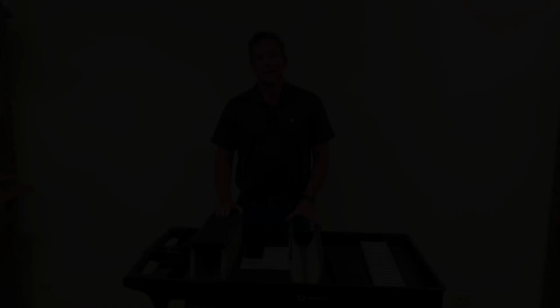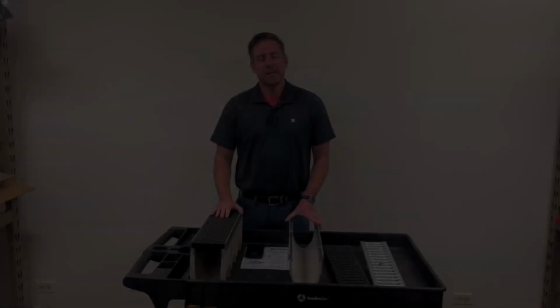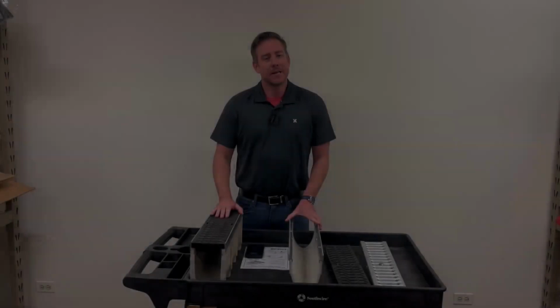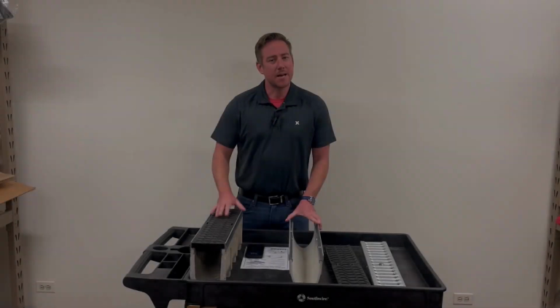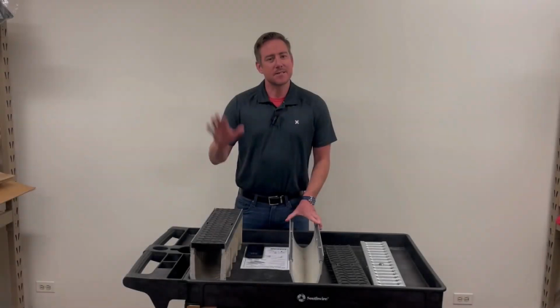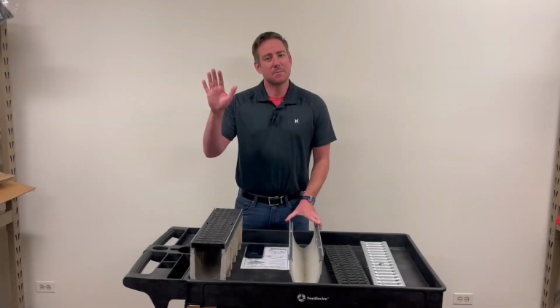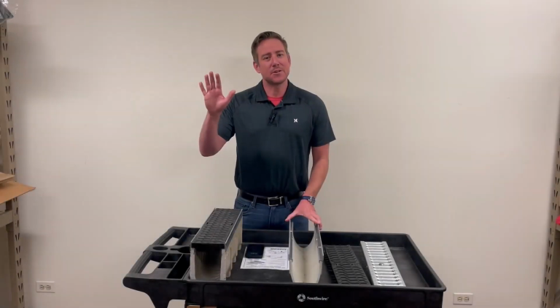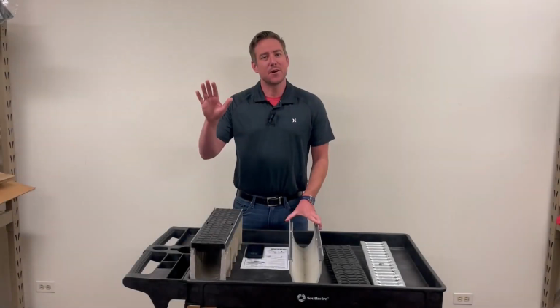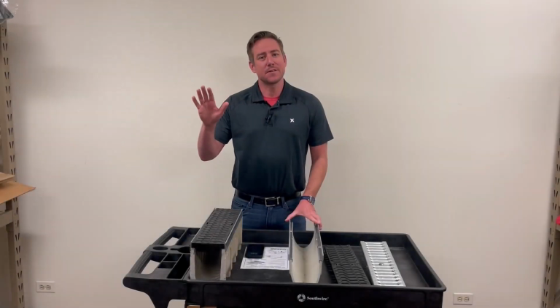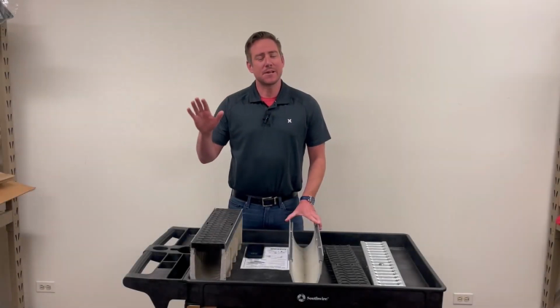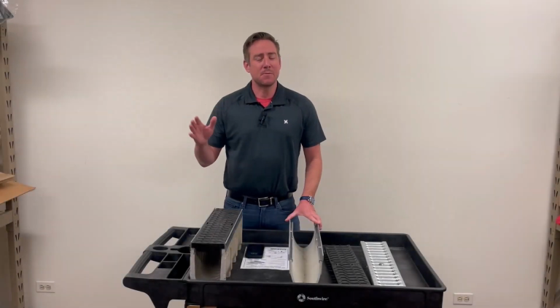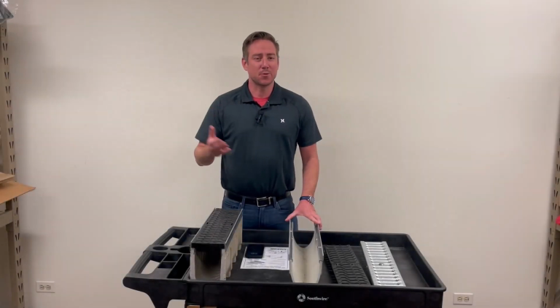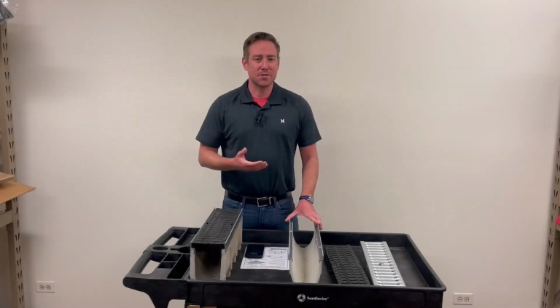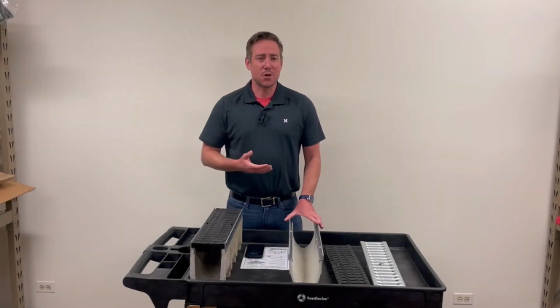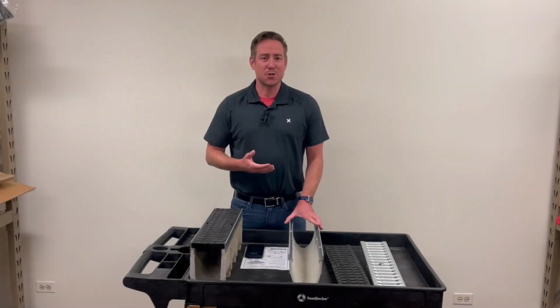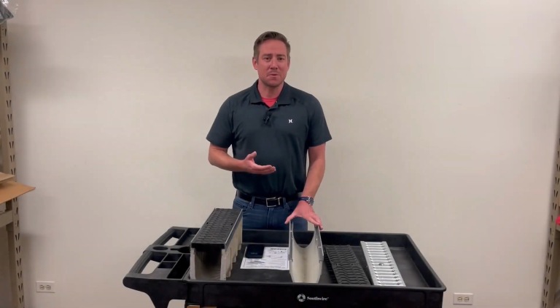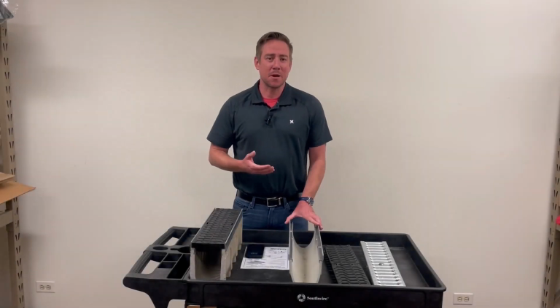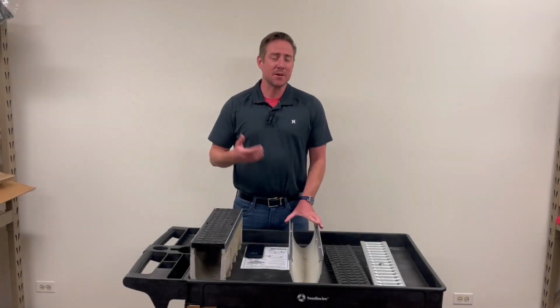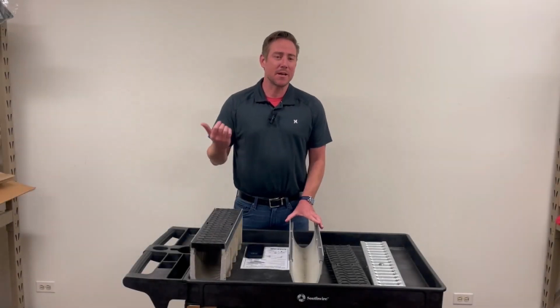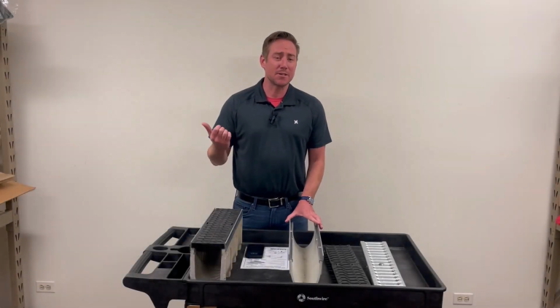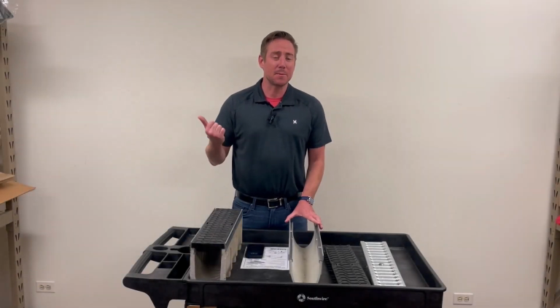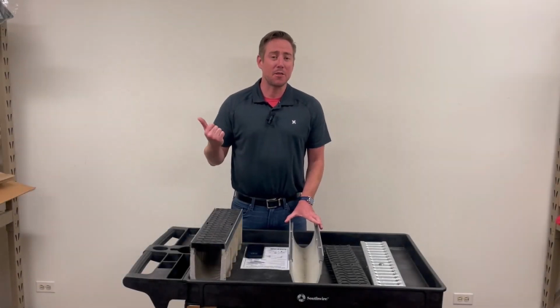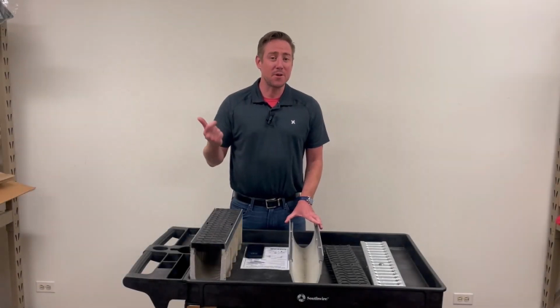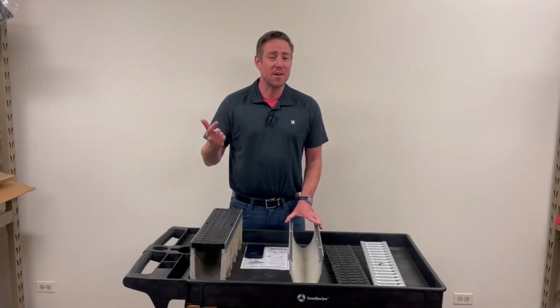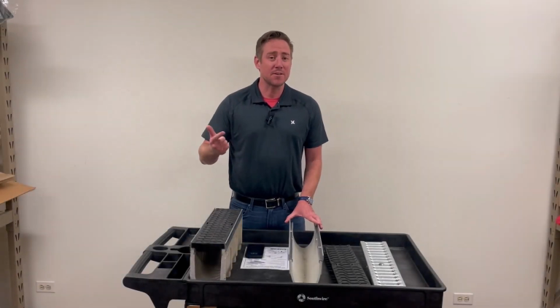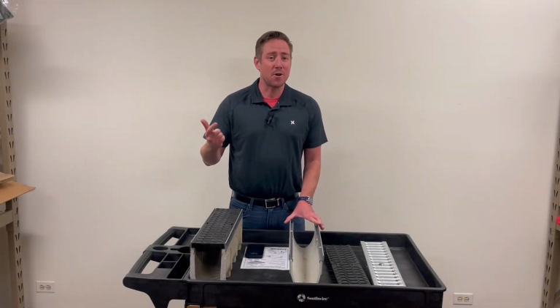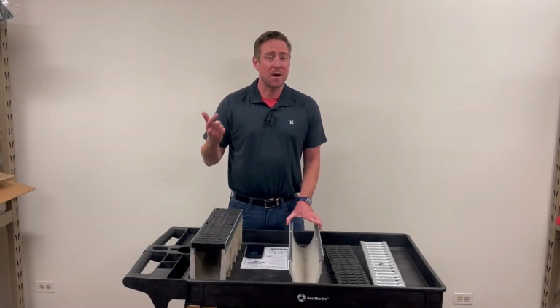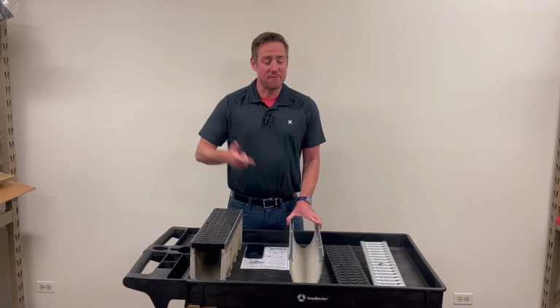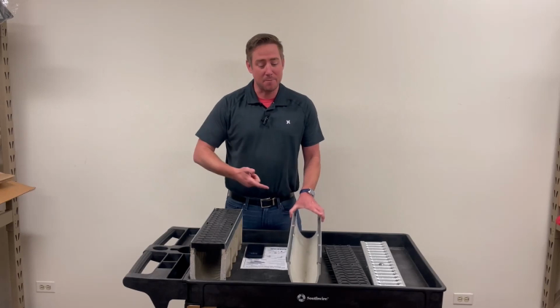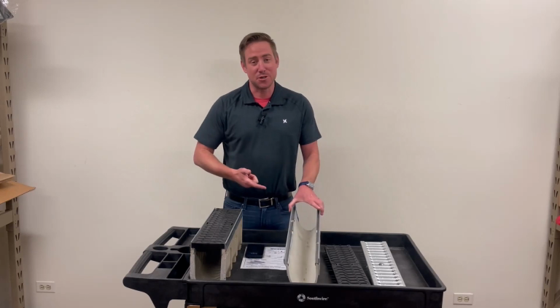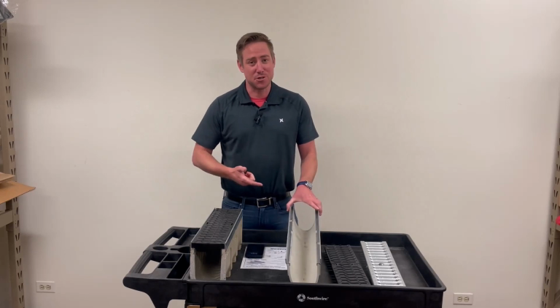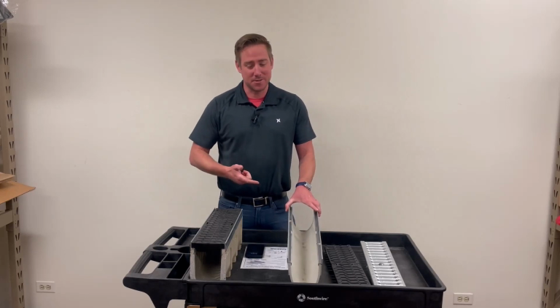Hey guys, I'm Daniel Hart. I'm with Ralston Hoogstrom, and I'm here today to talk about three things on MyFab Trench Drain.